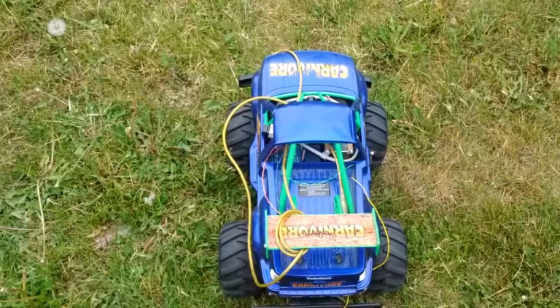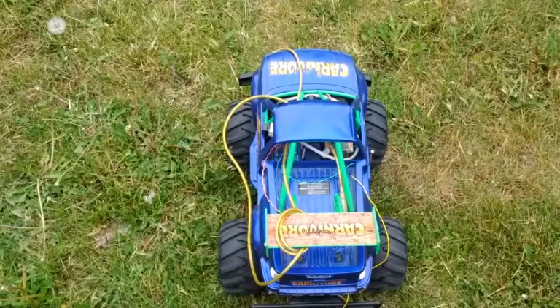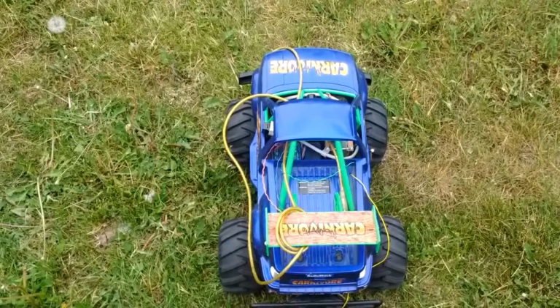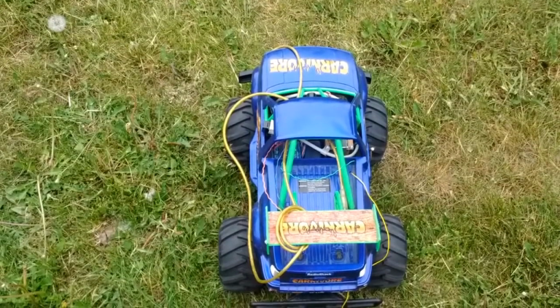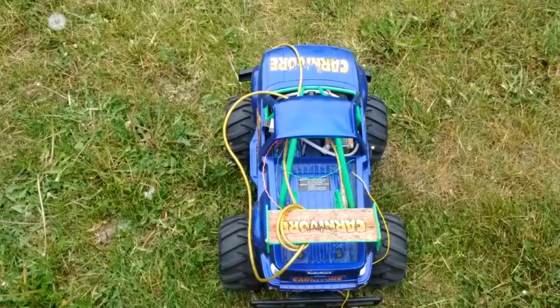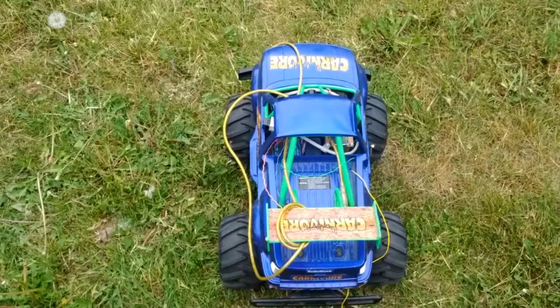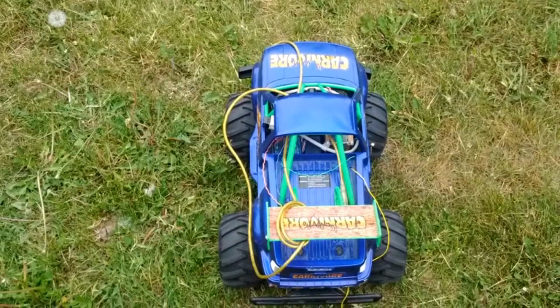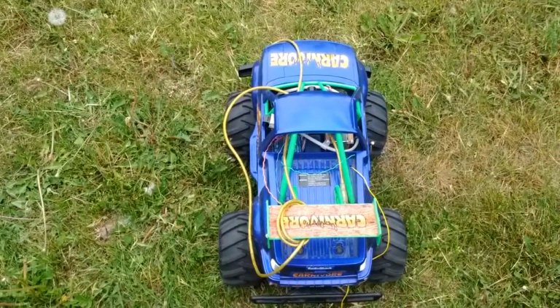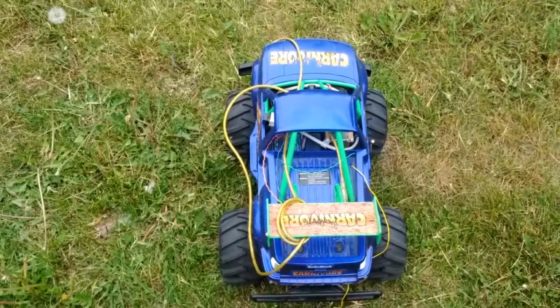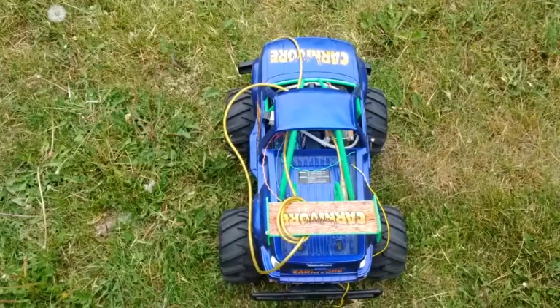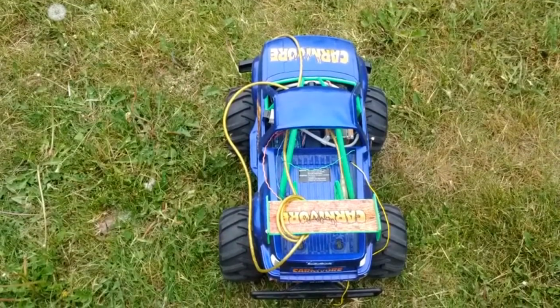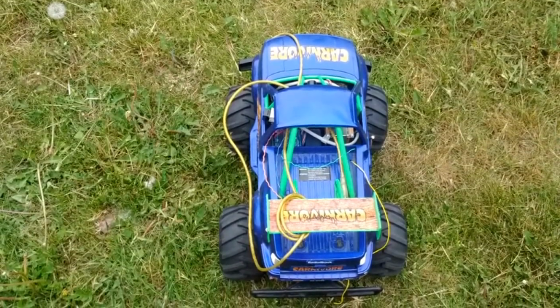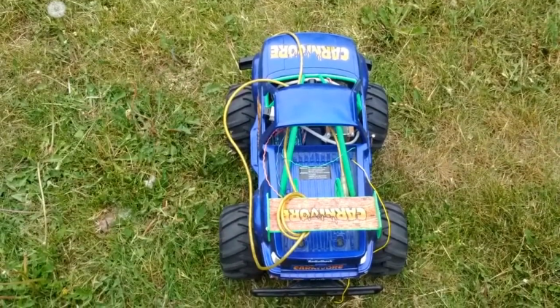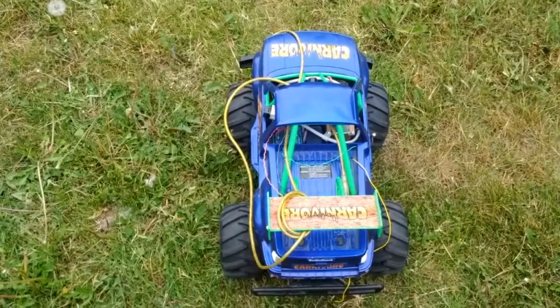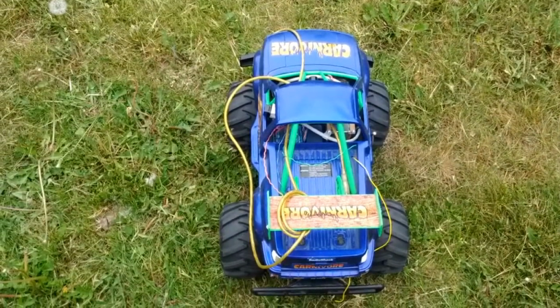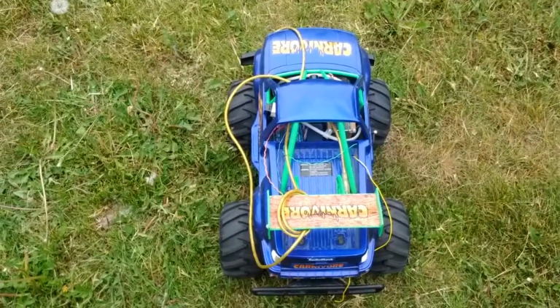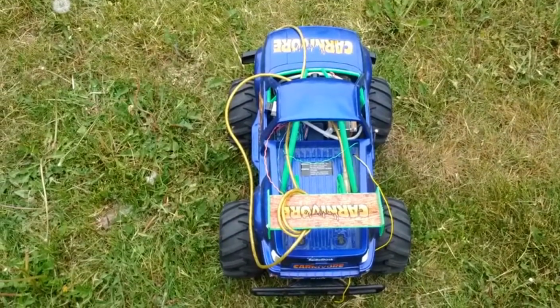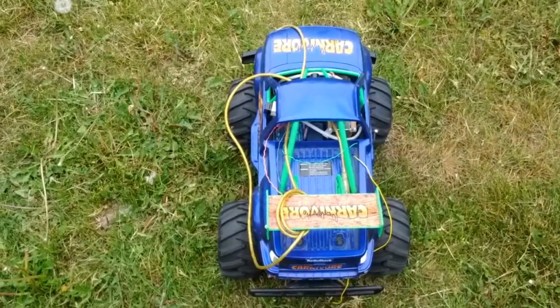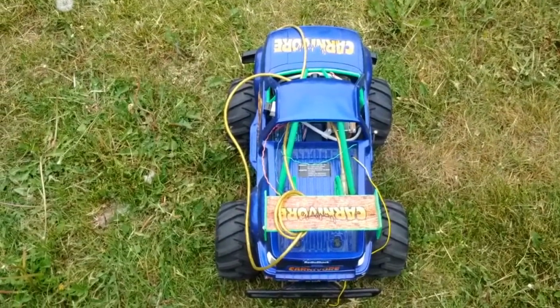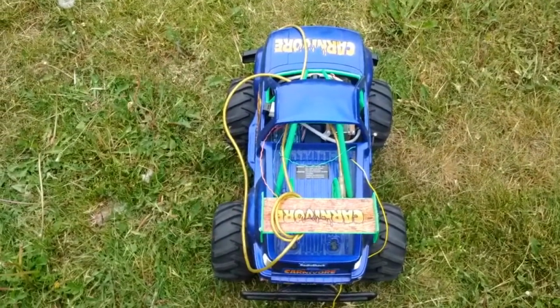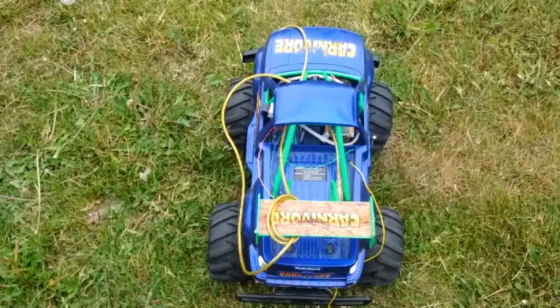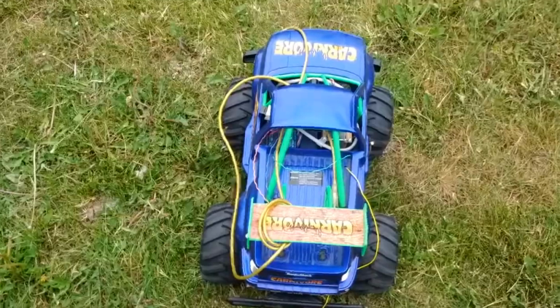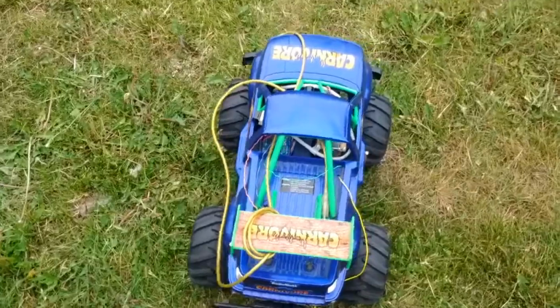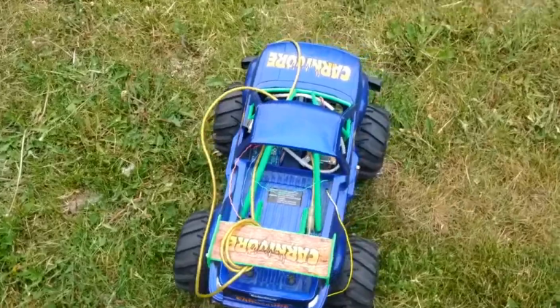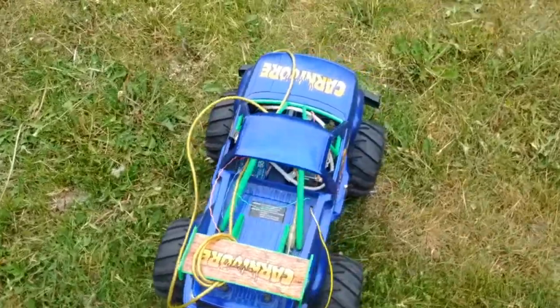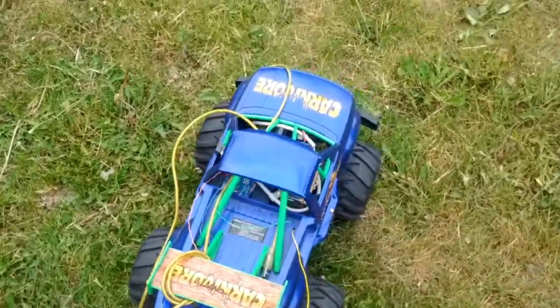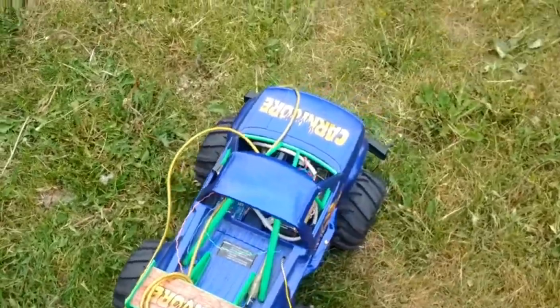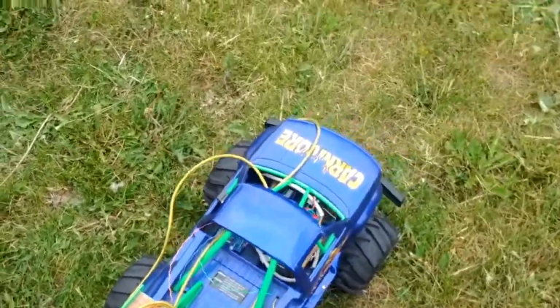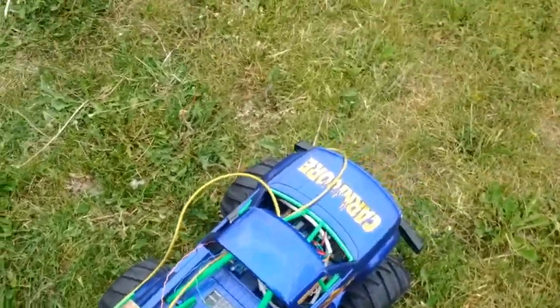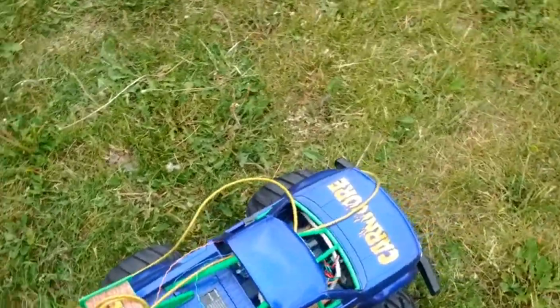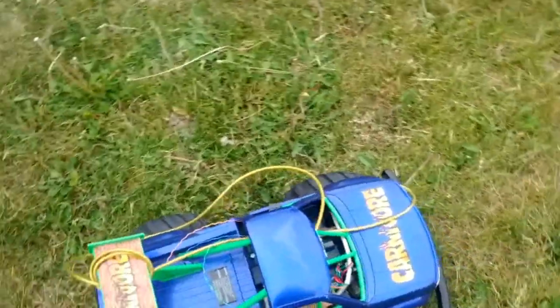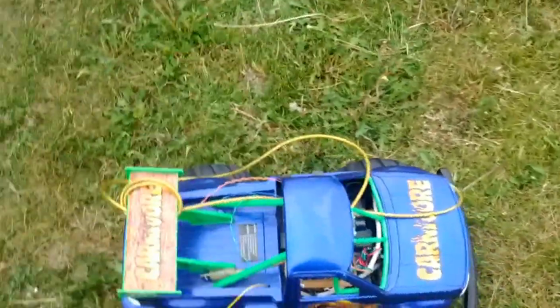Okay folks, here's the Autonivore again. It's gone through a lot of funkification since the last video.